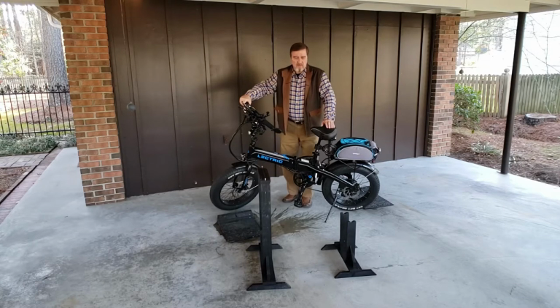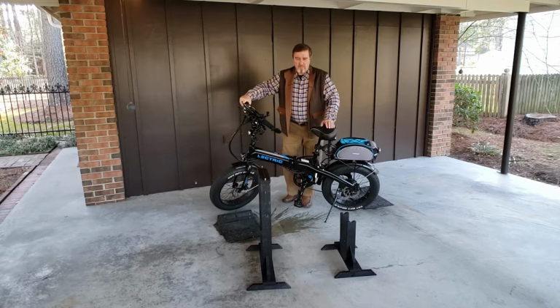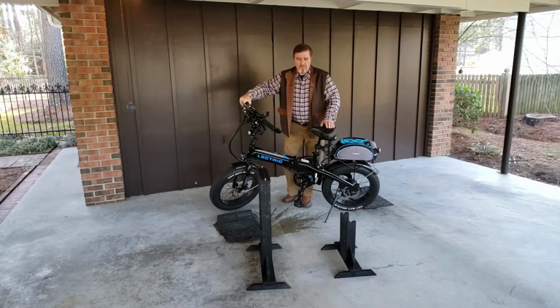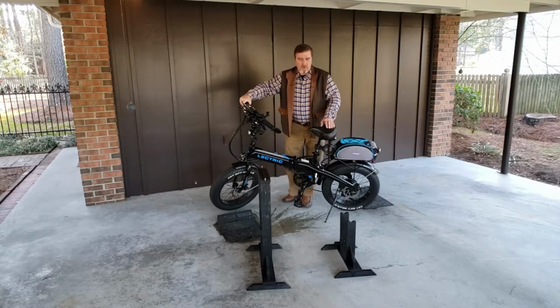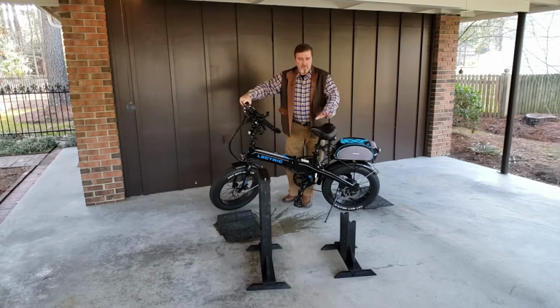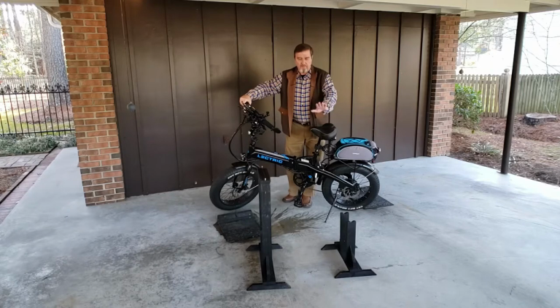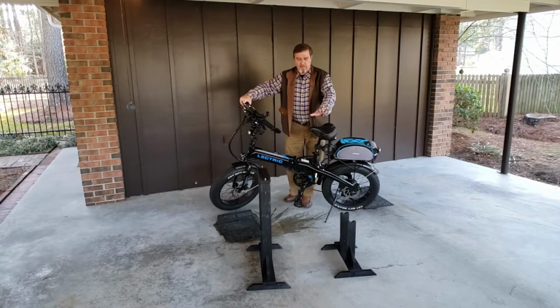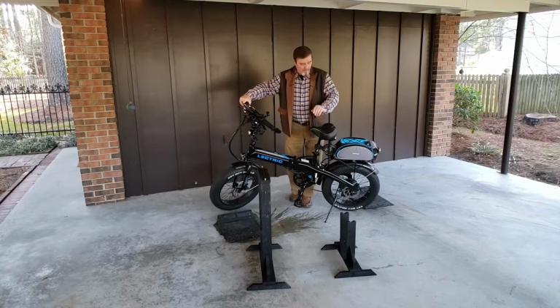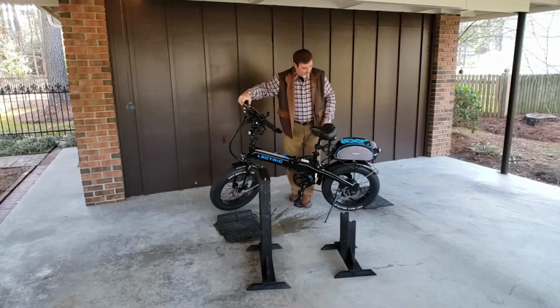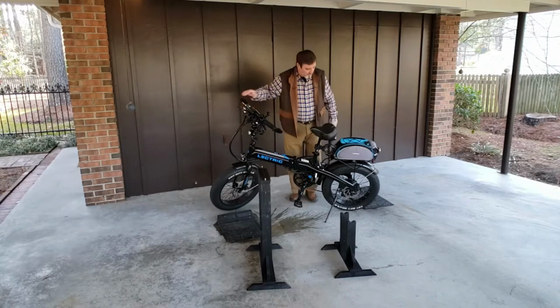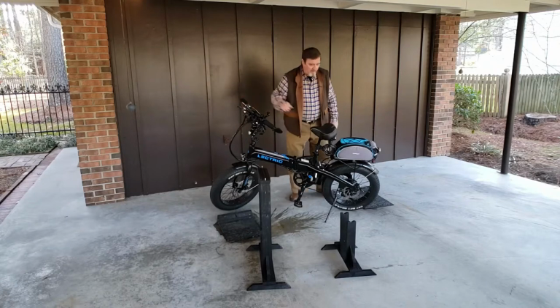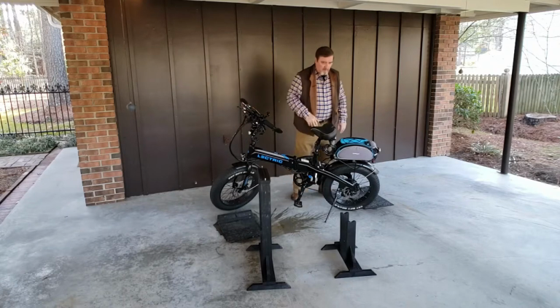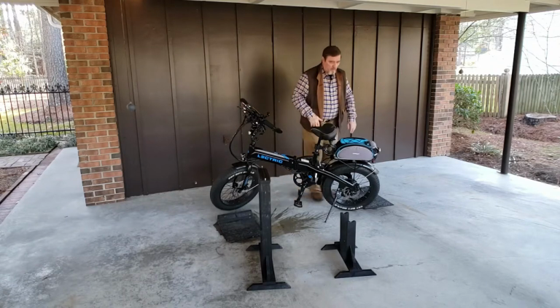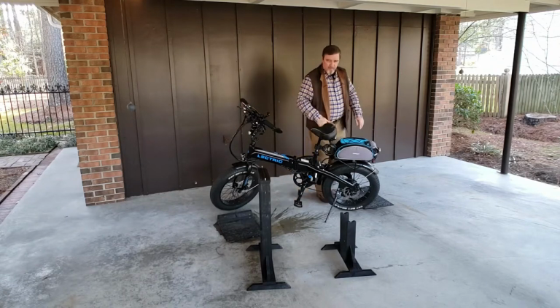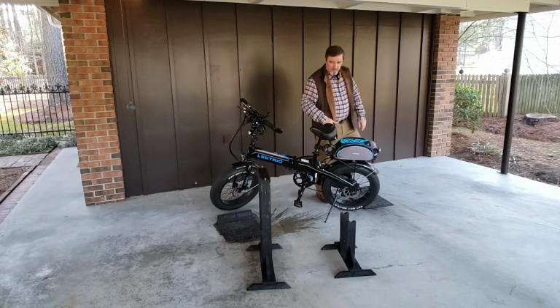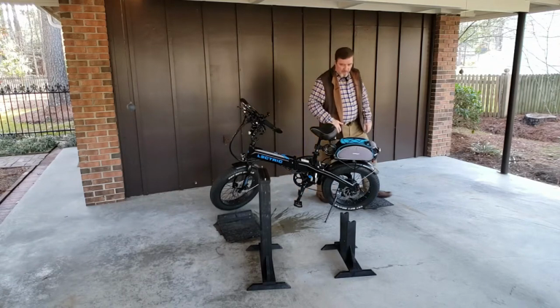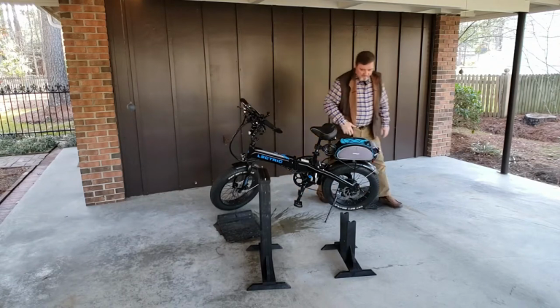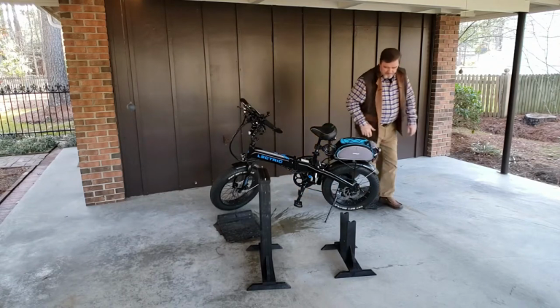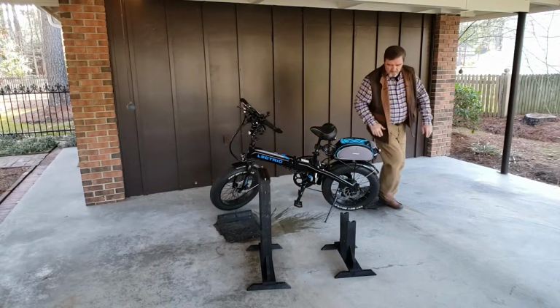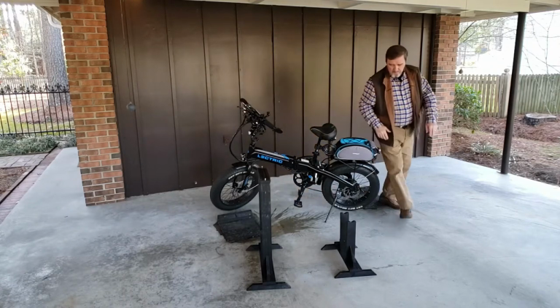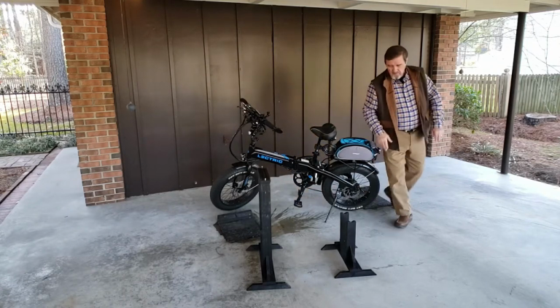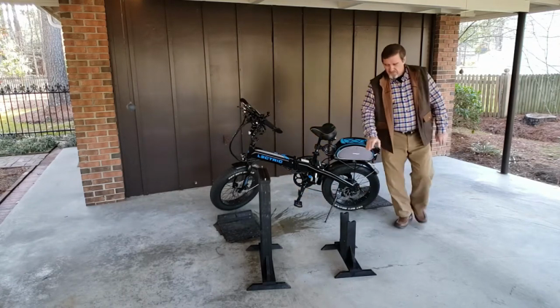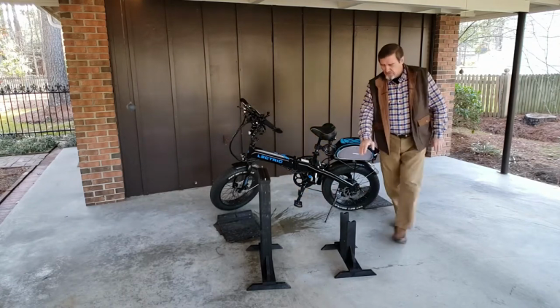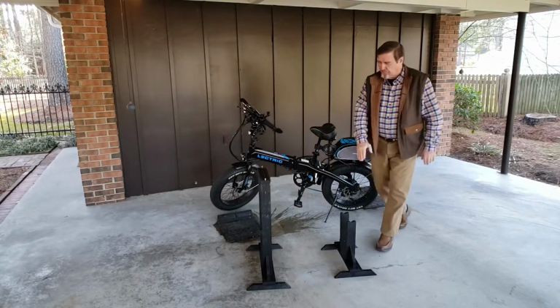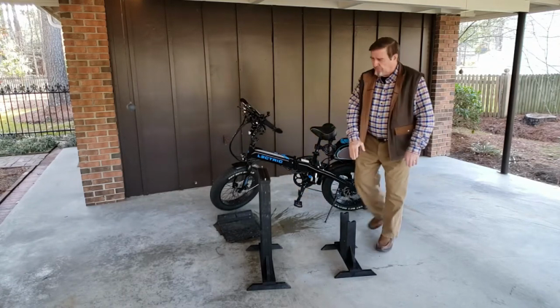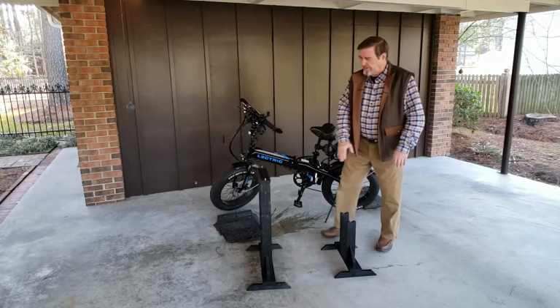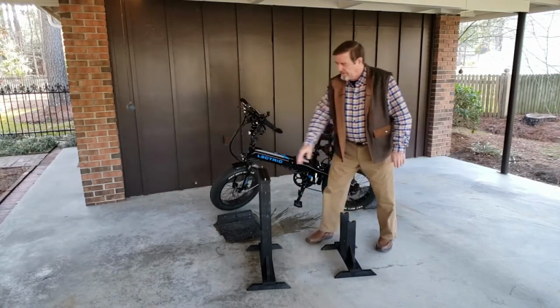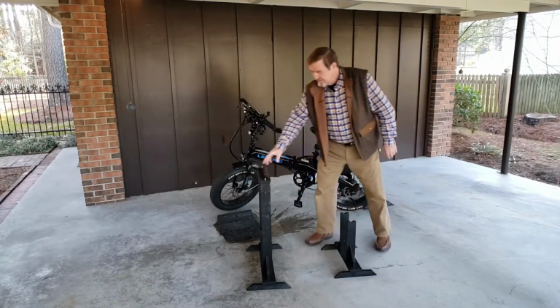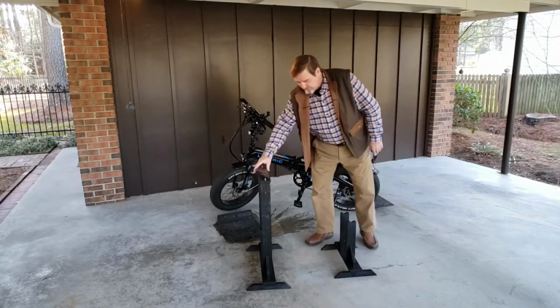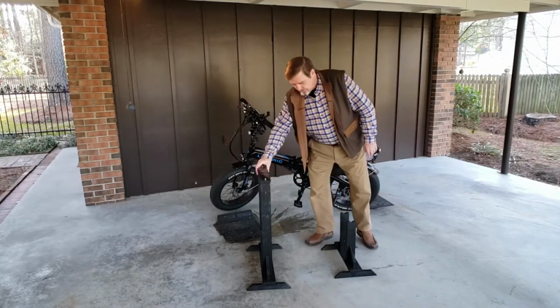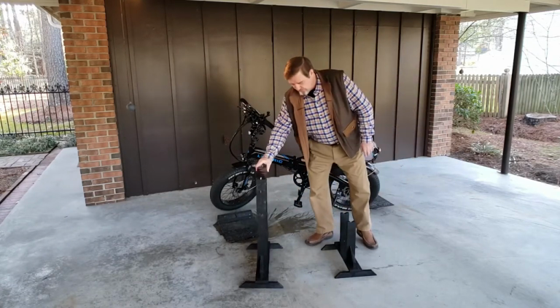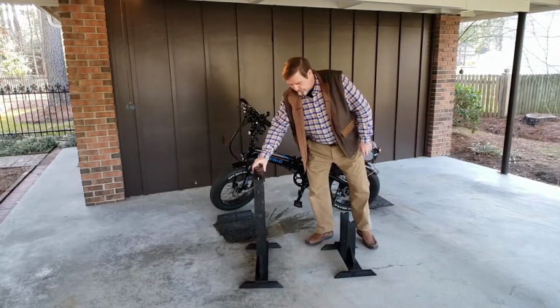First of all, you've got one for the front and one for the rear. This one goes to the front, this one goes to the rear.